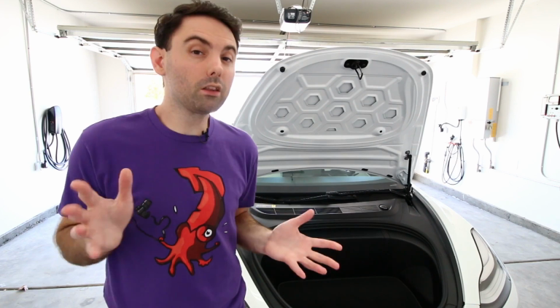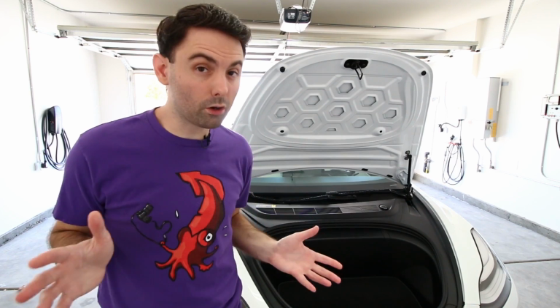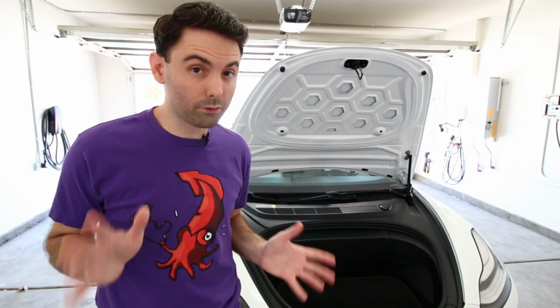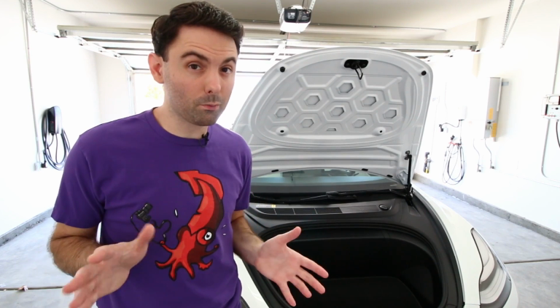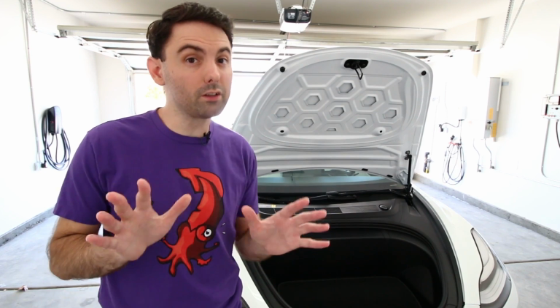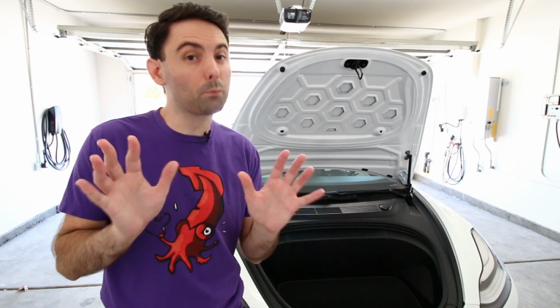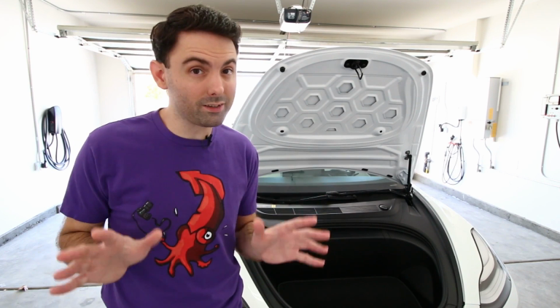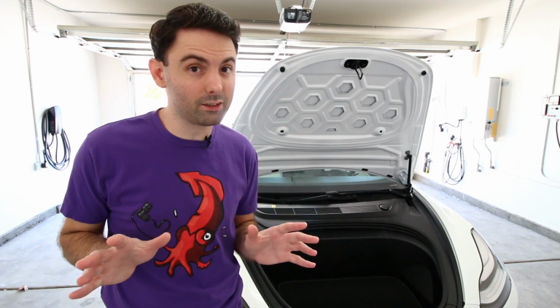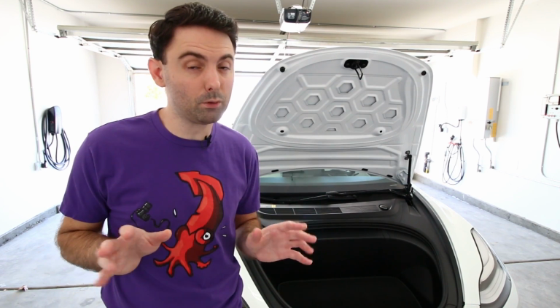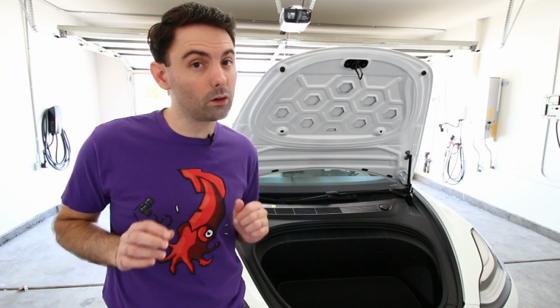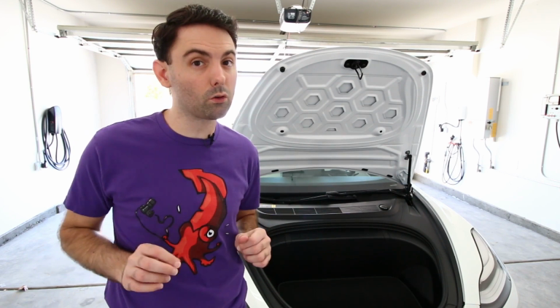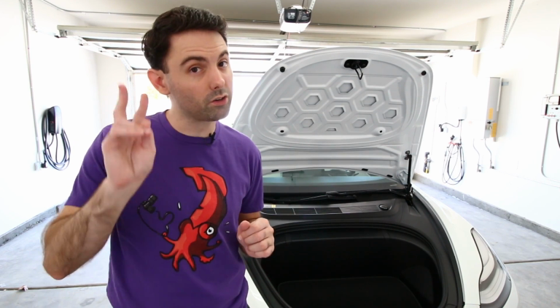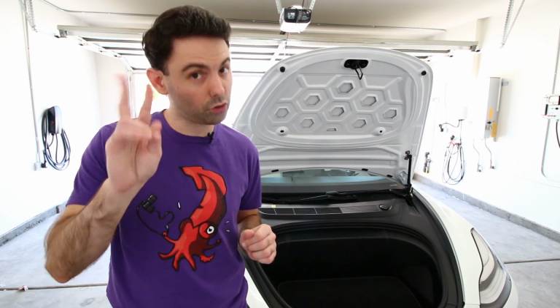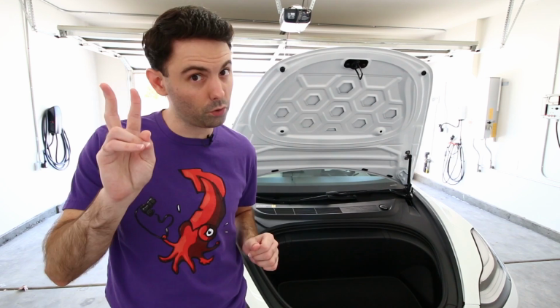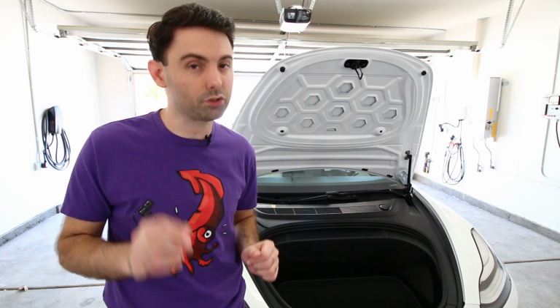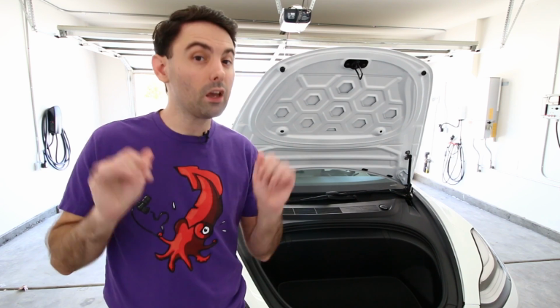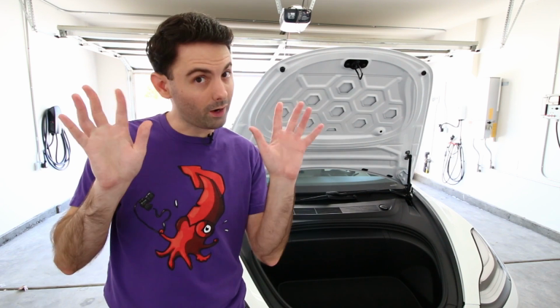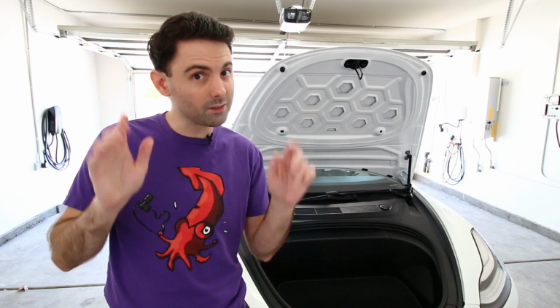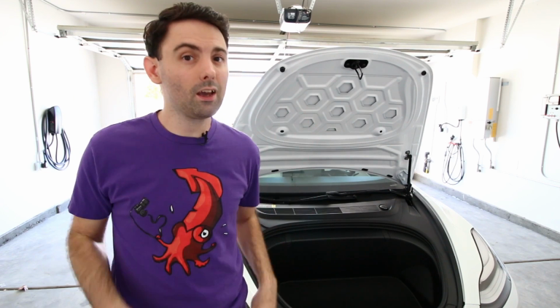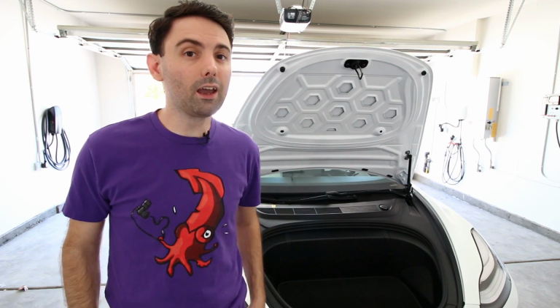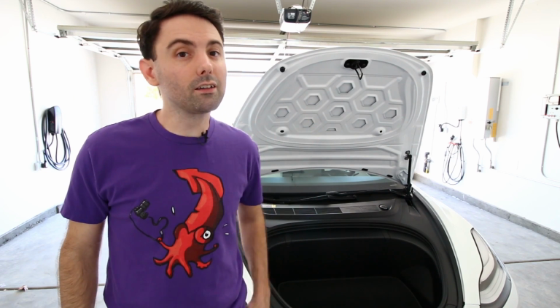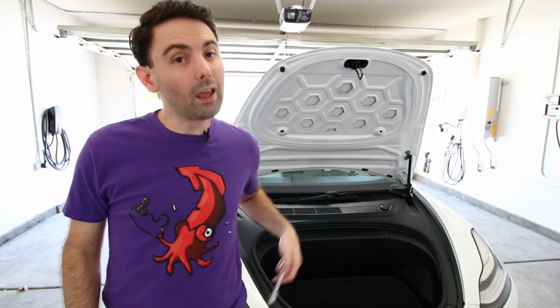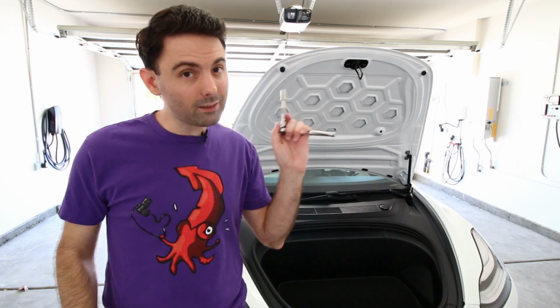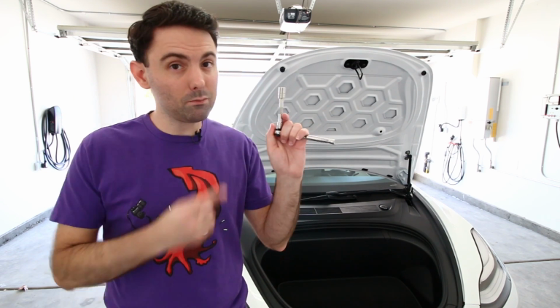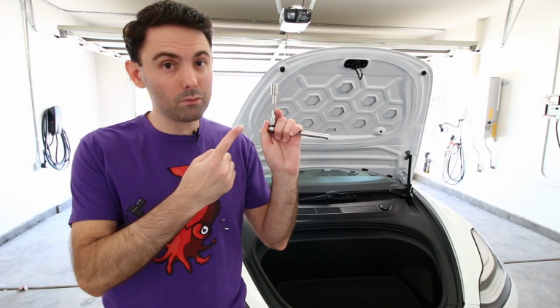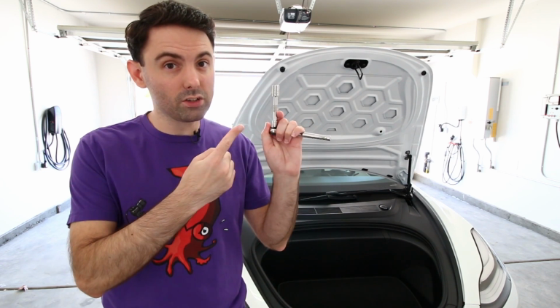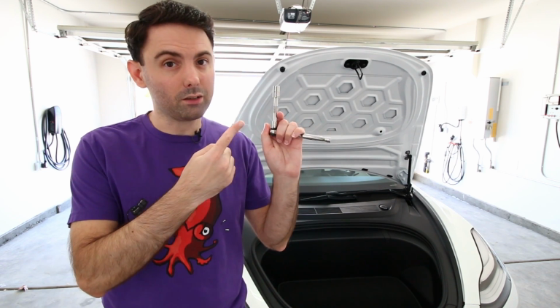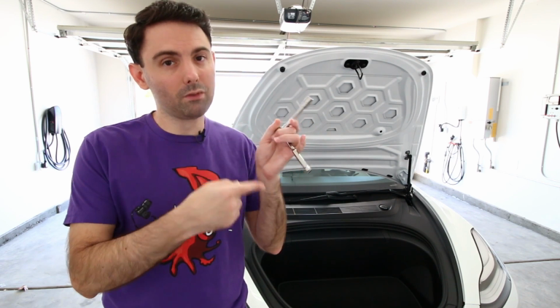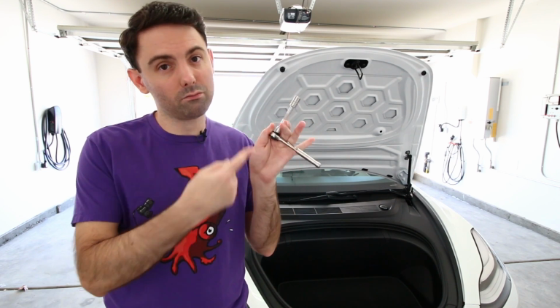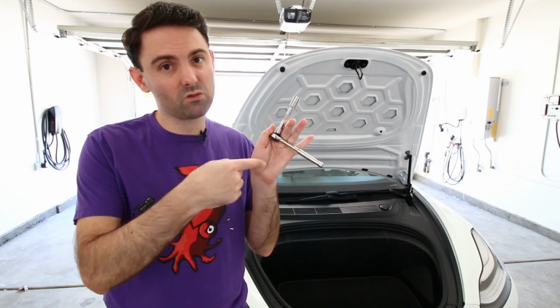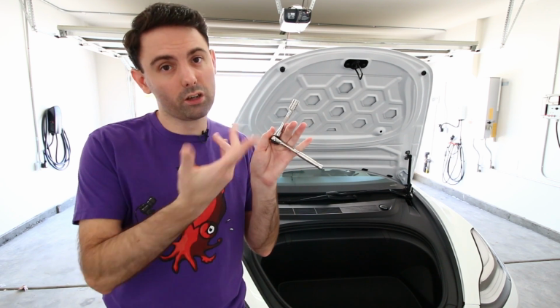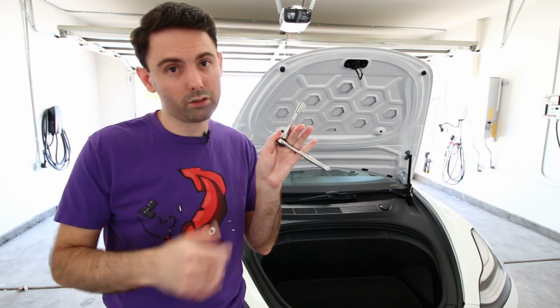Pulling the Model 3's frunk apart is surprisingly simple and only requires two tools: your hands and a 10 millimeter socket and socket wrench.